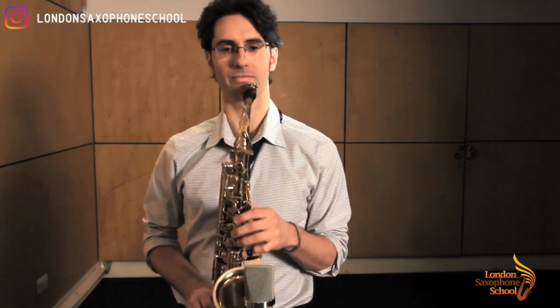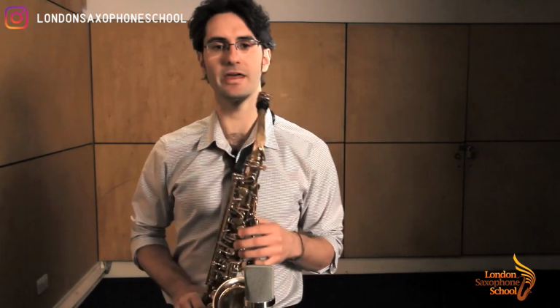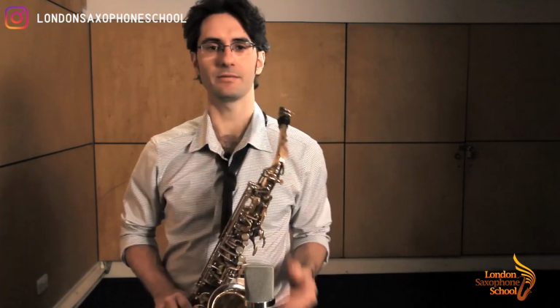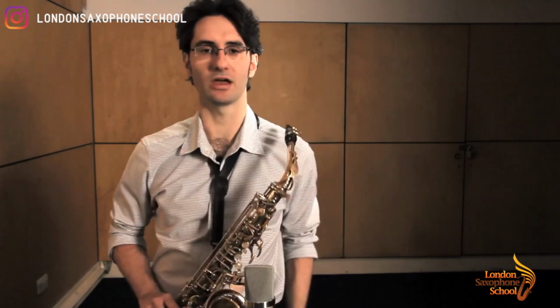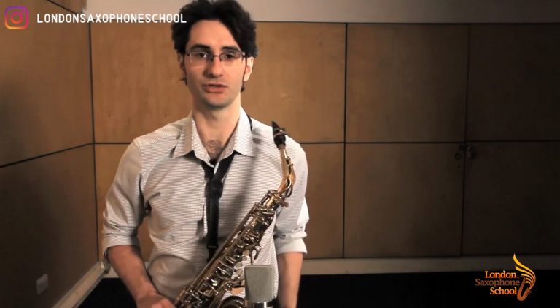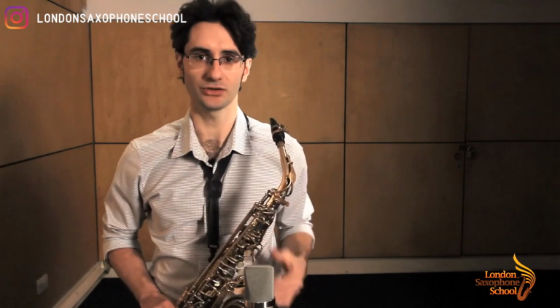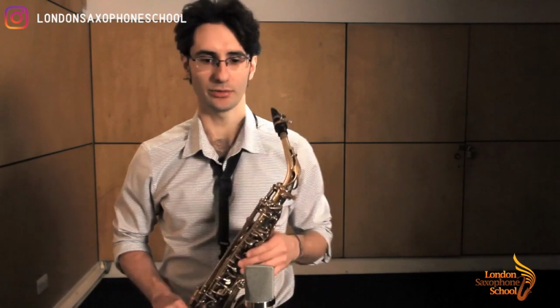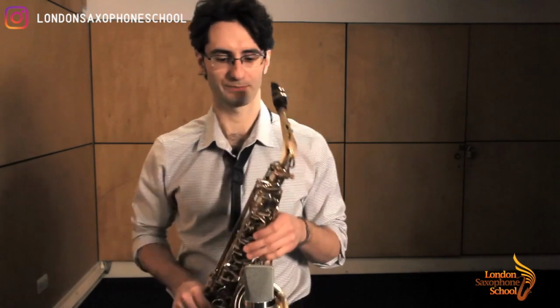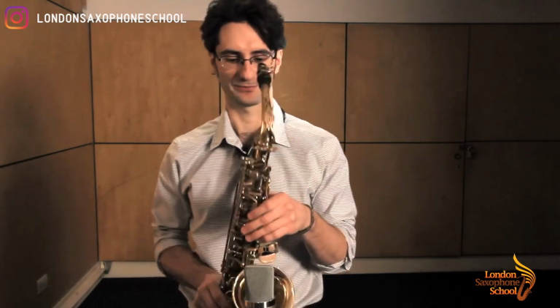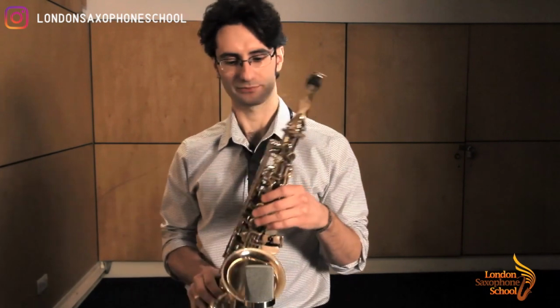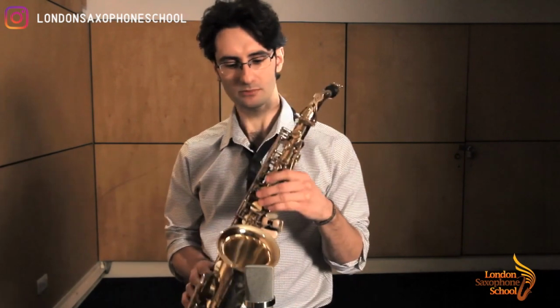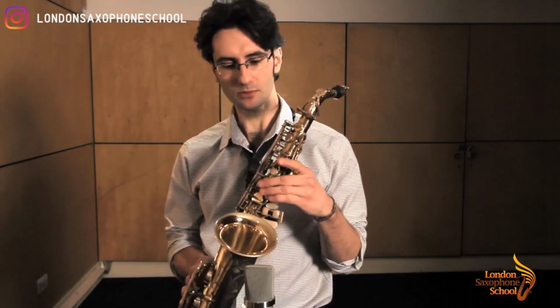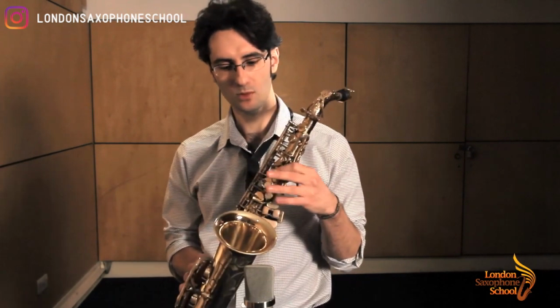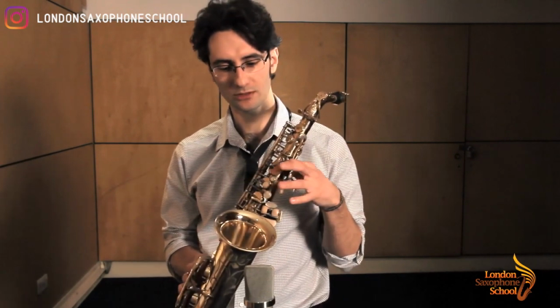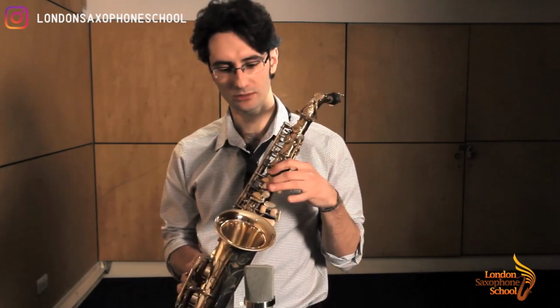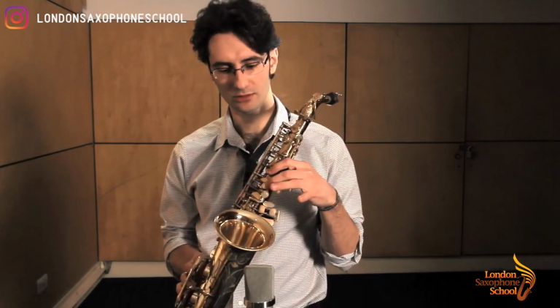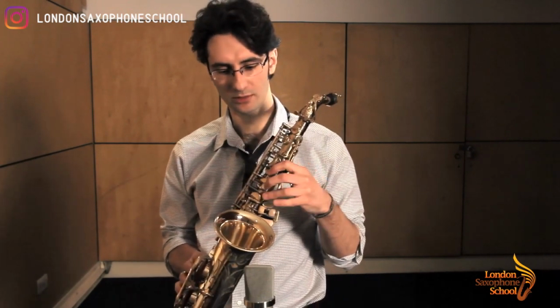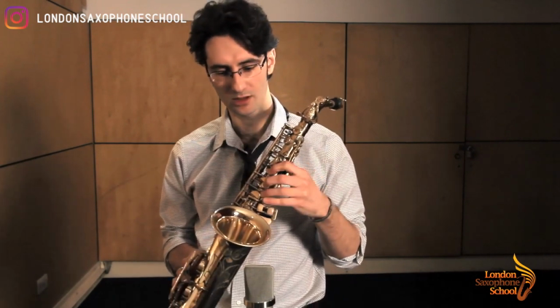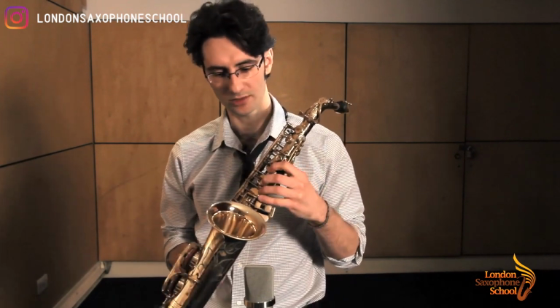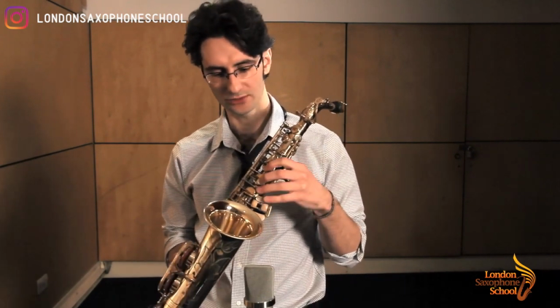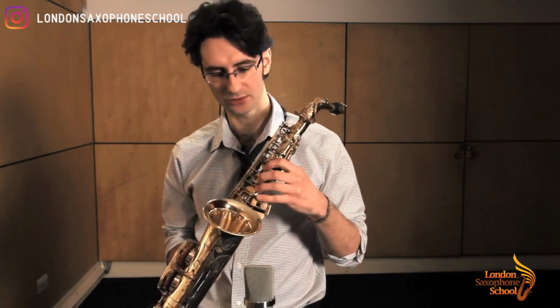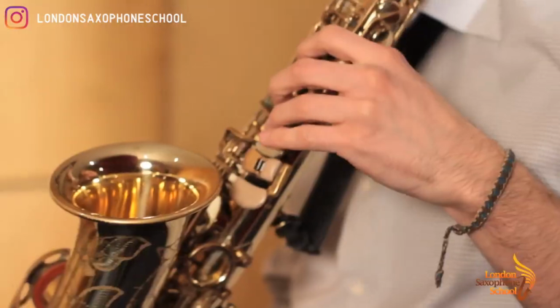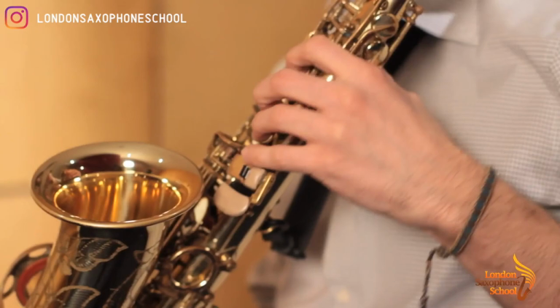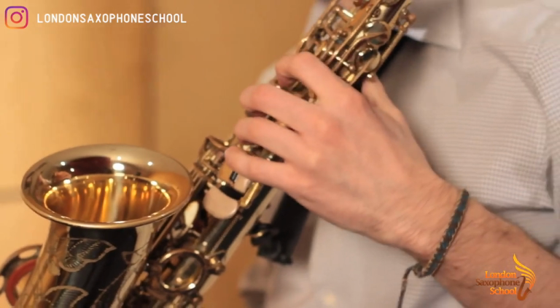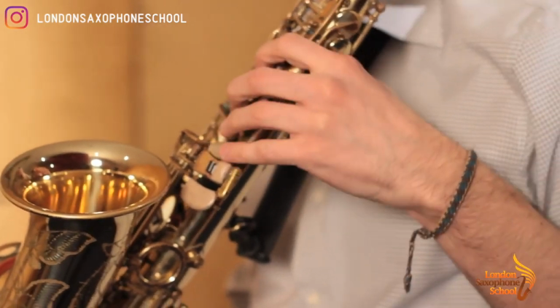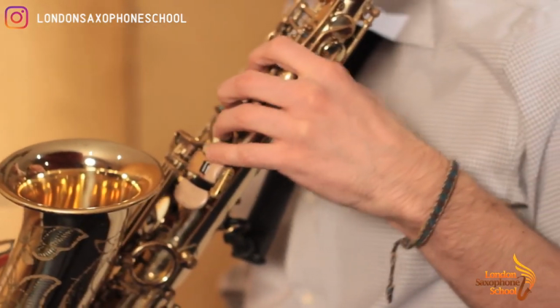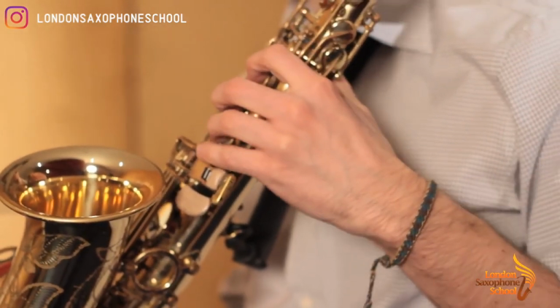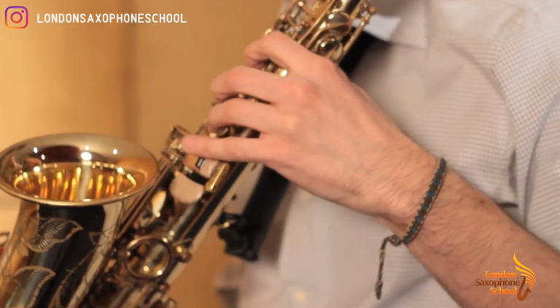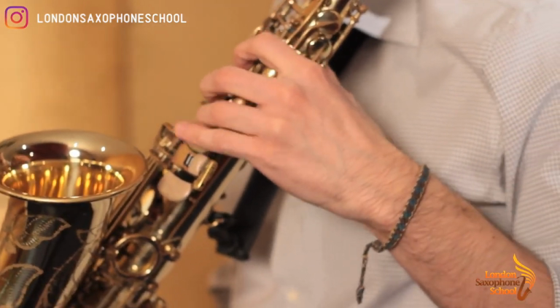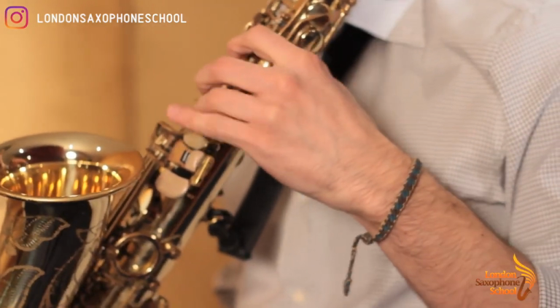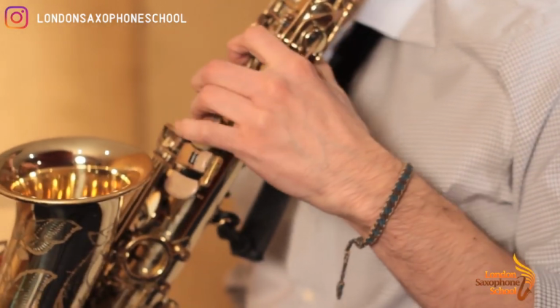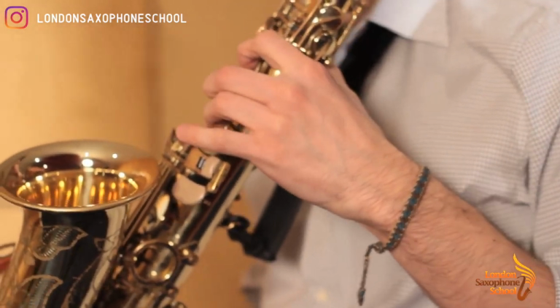Then you have G sharp: fingers one, two, three plus the G sharp key — the long one — with your pinky.